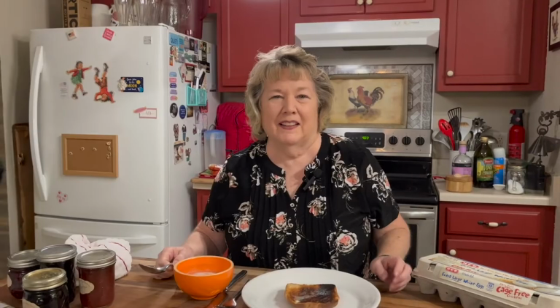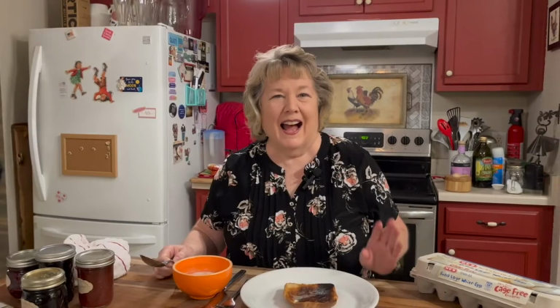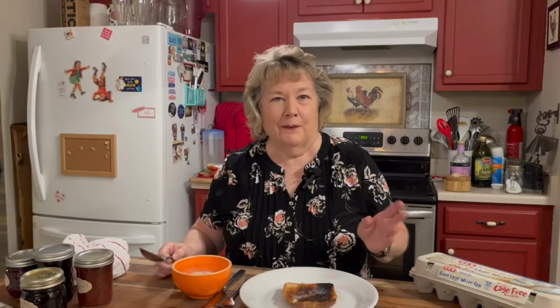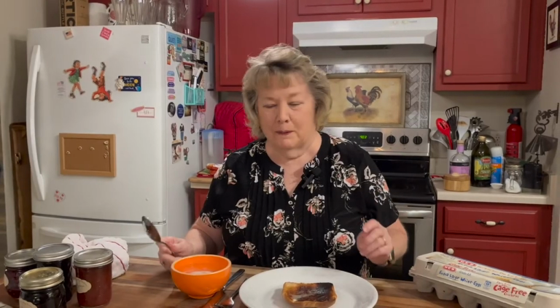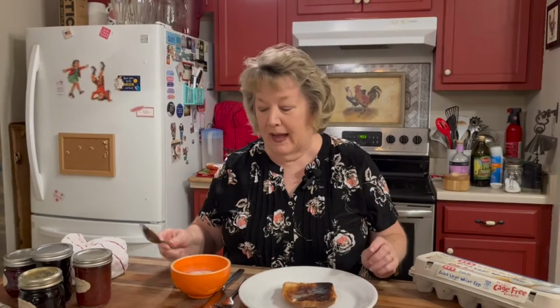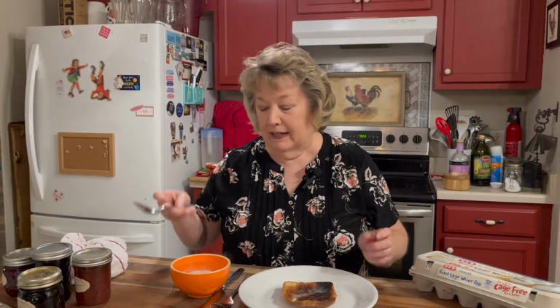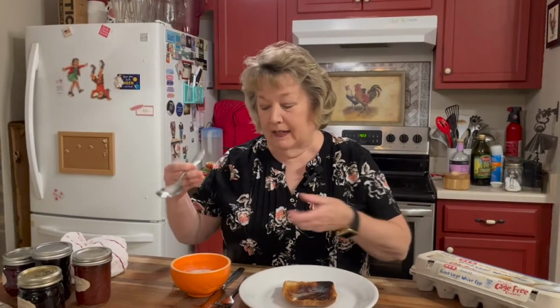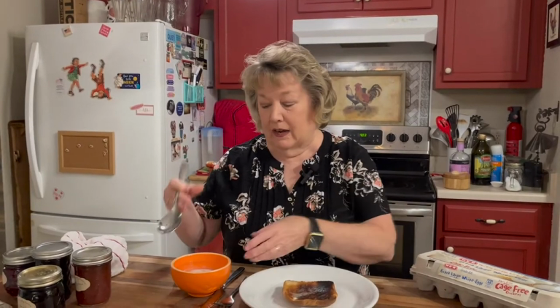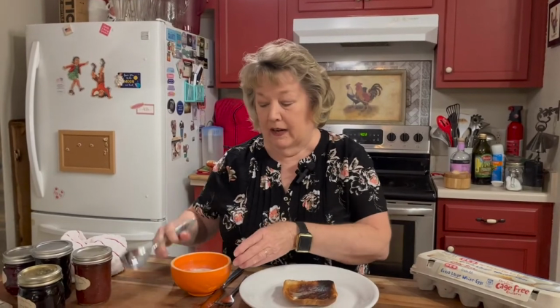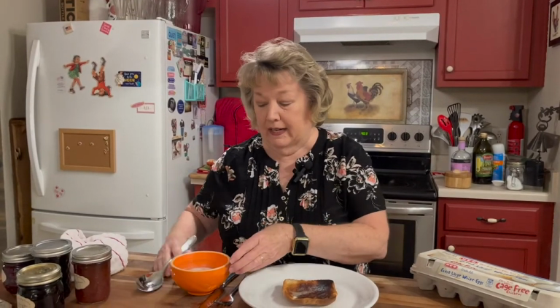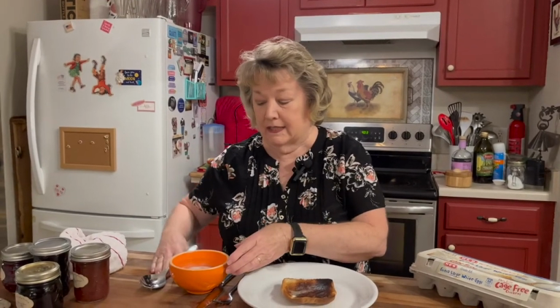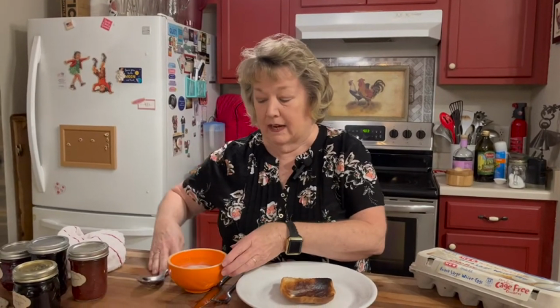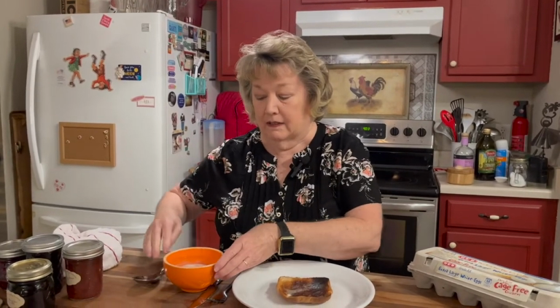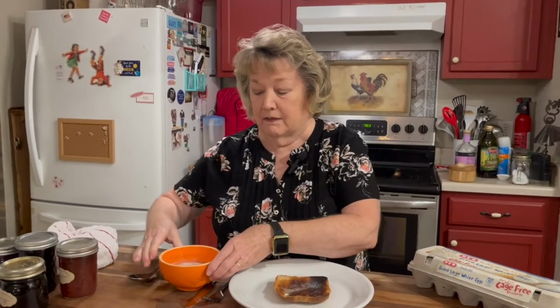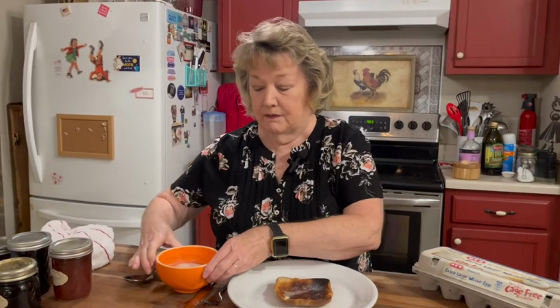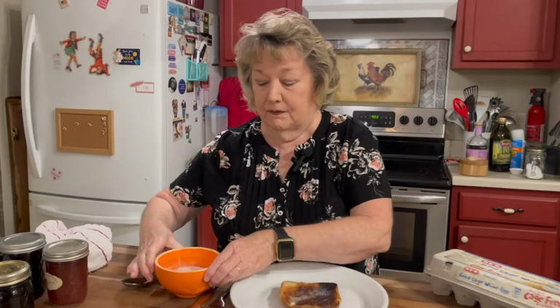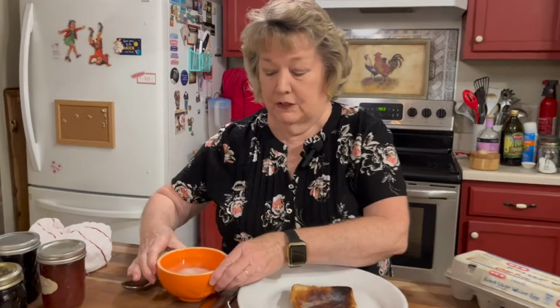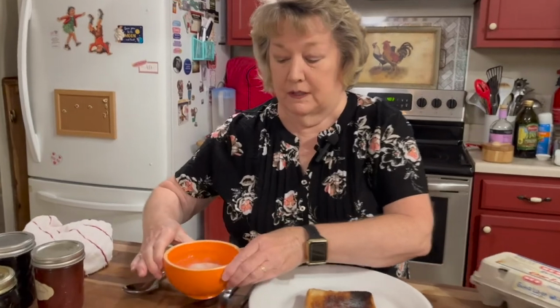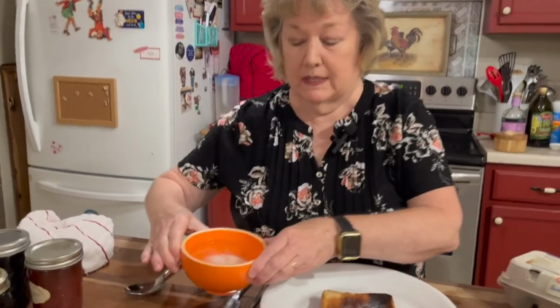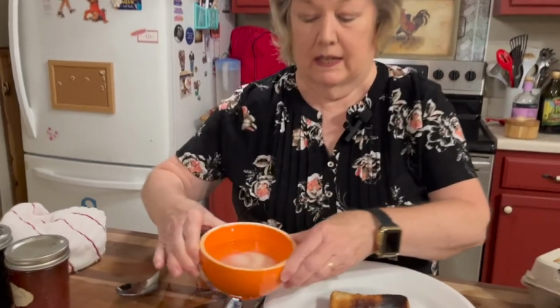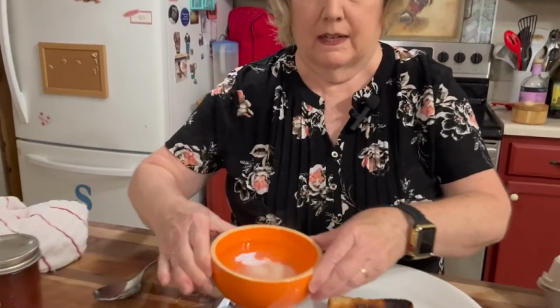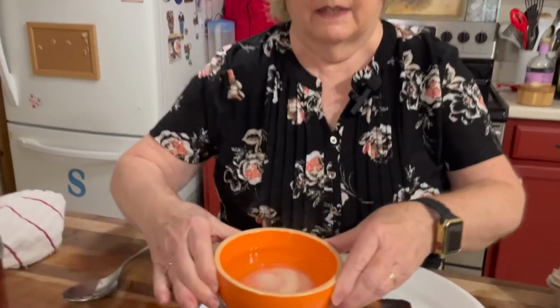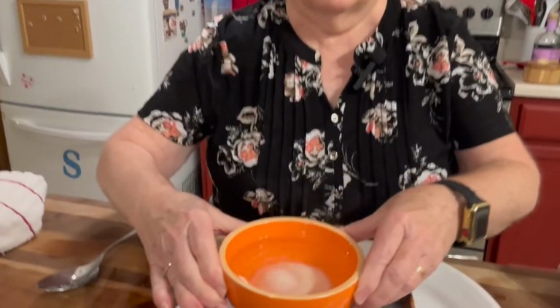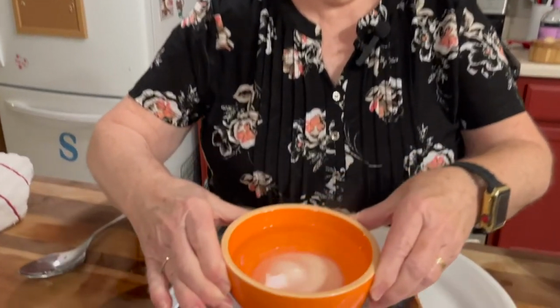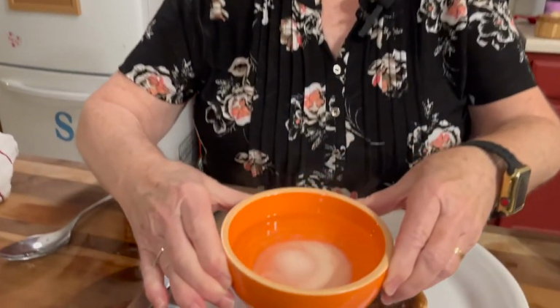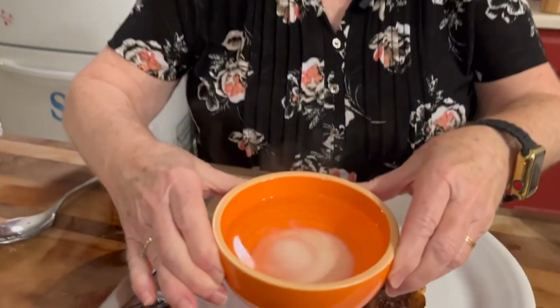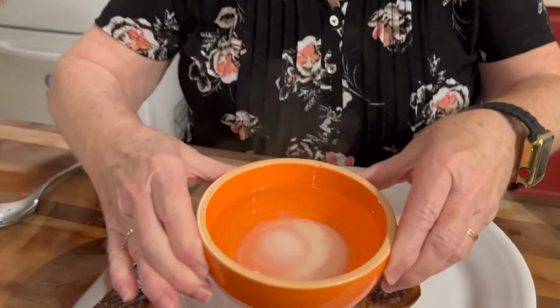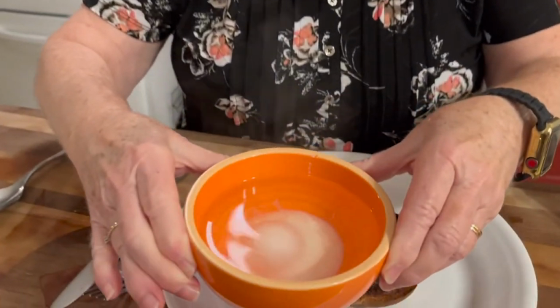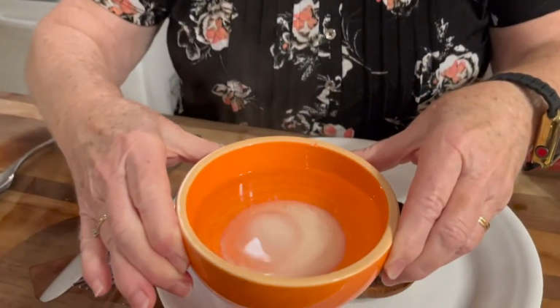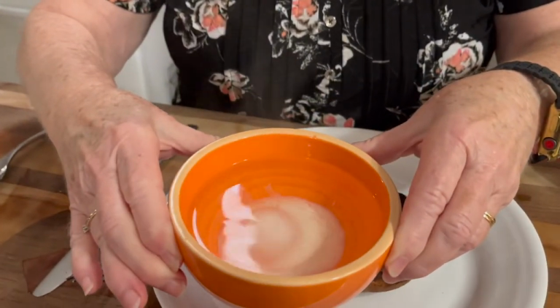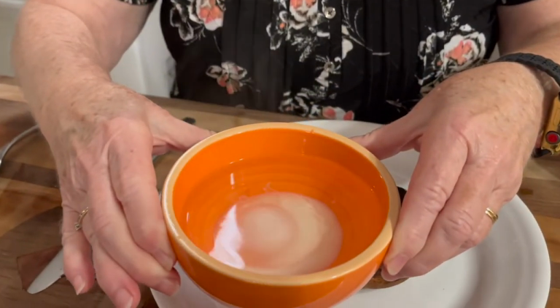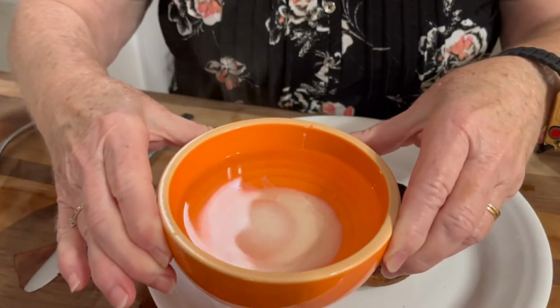Hi, welcome back. Now our egg is done. Isn't that the most beautiful poached egg you've ever seen?